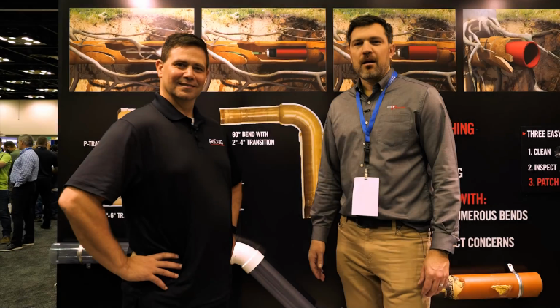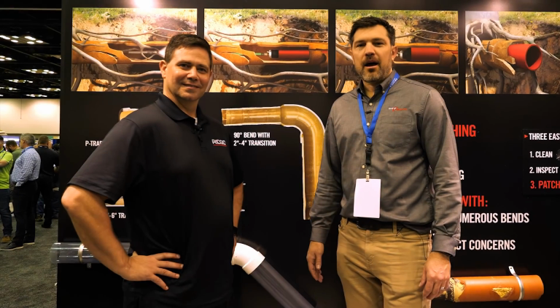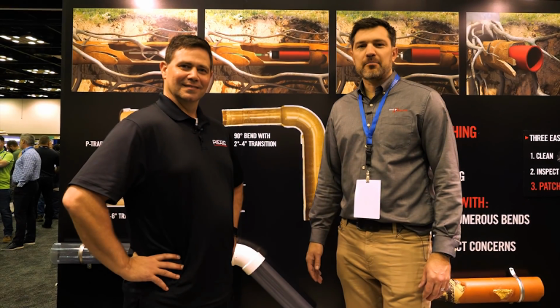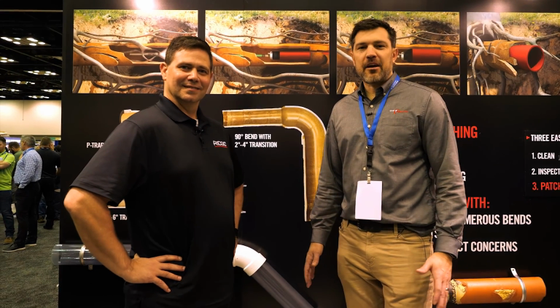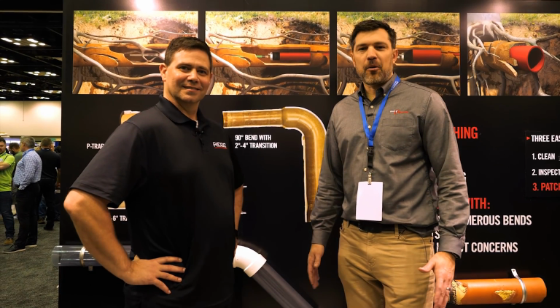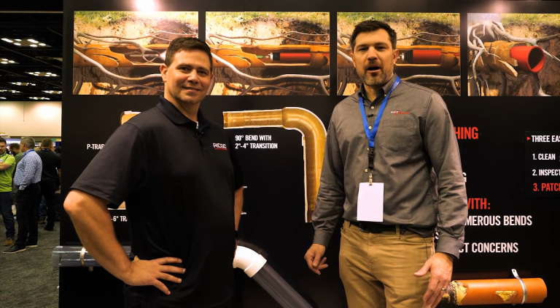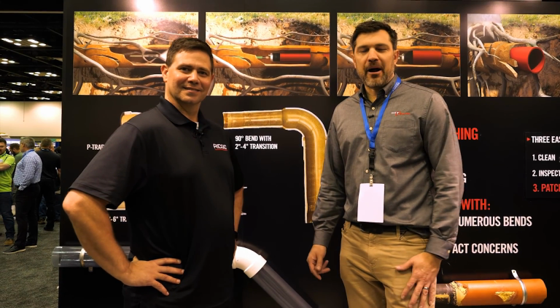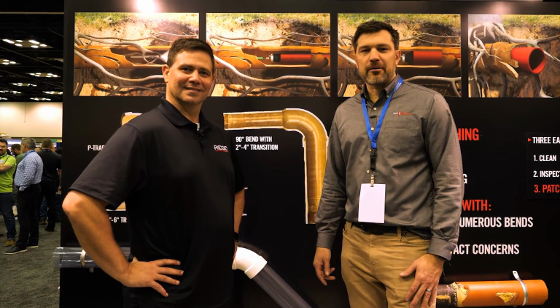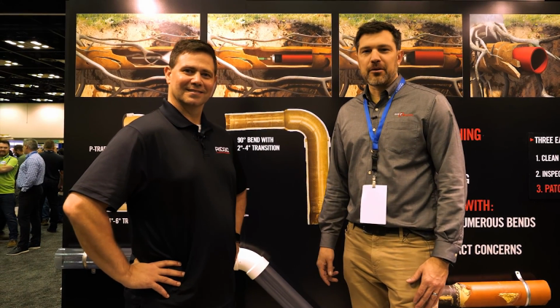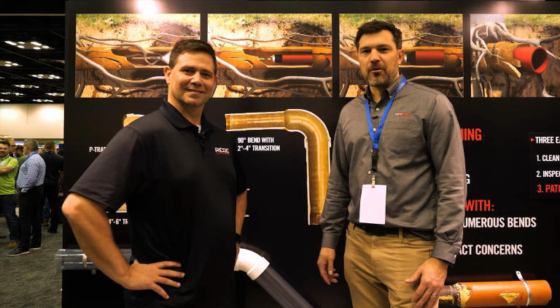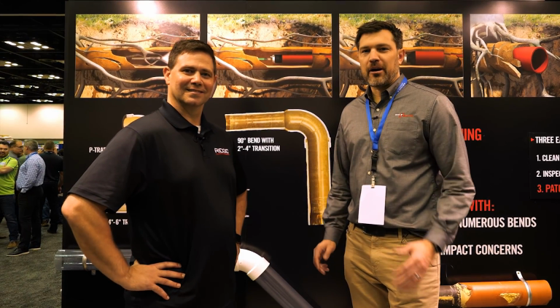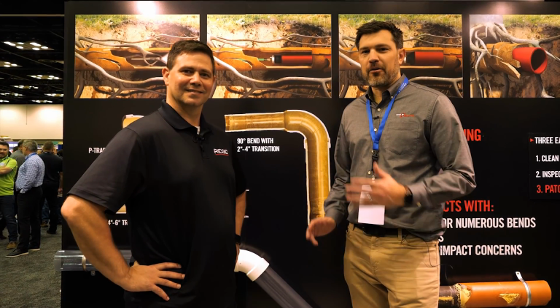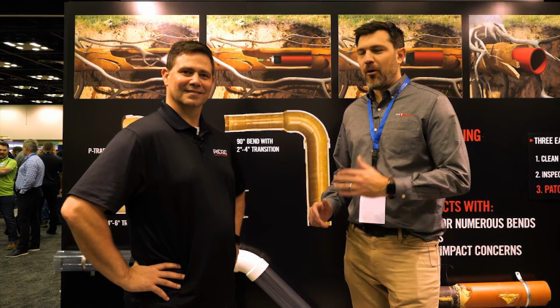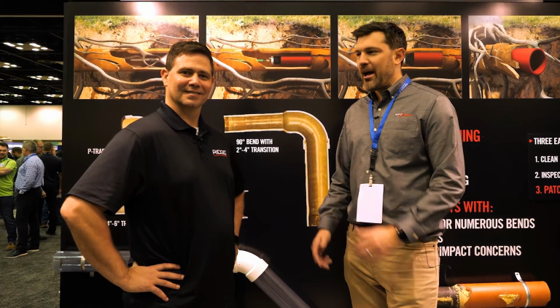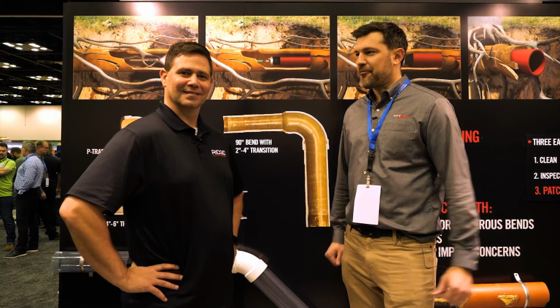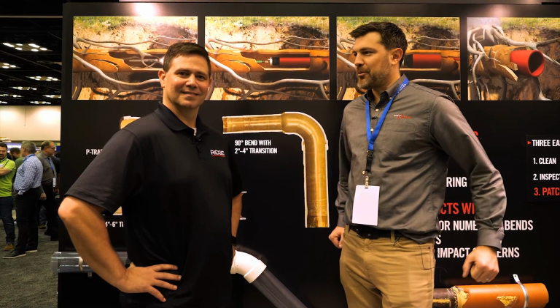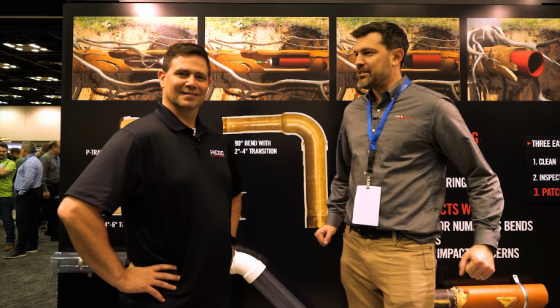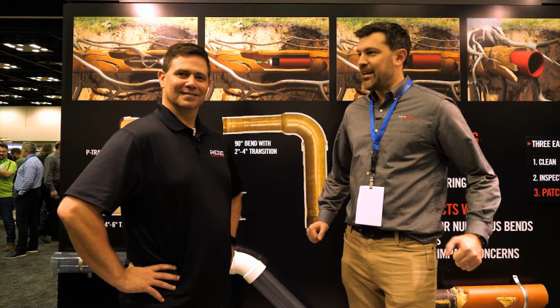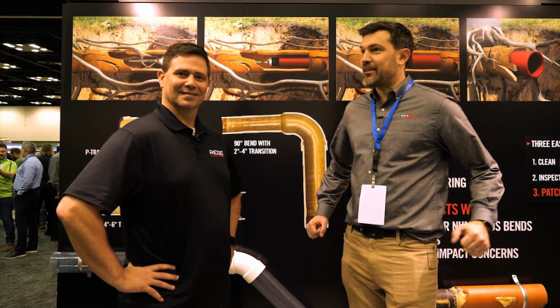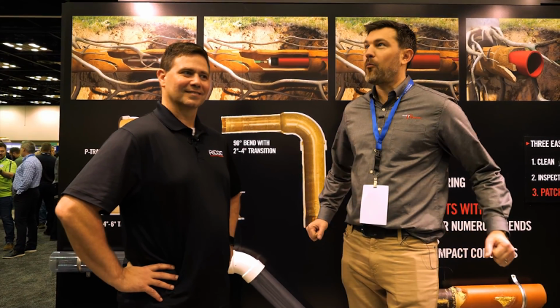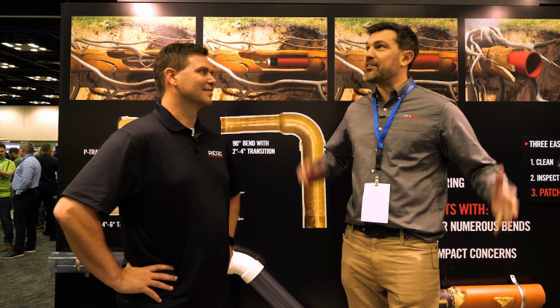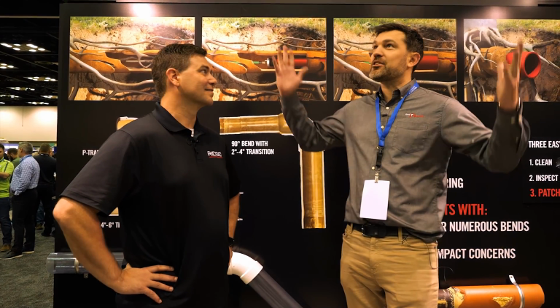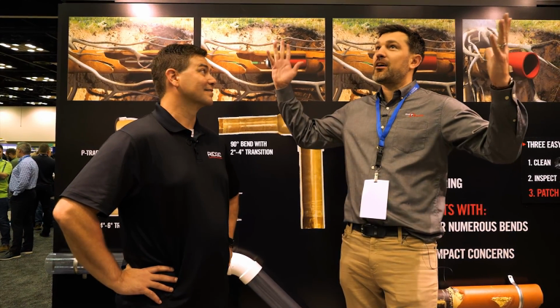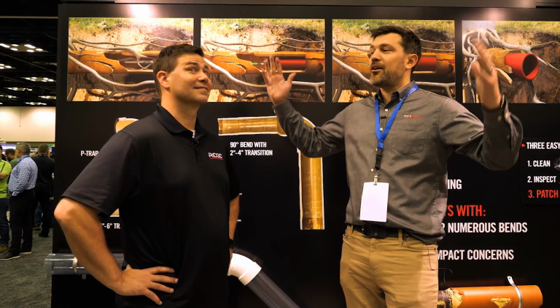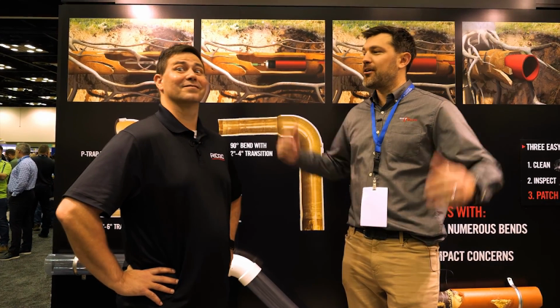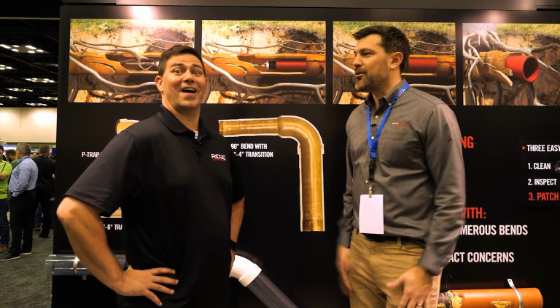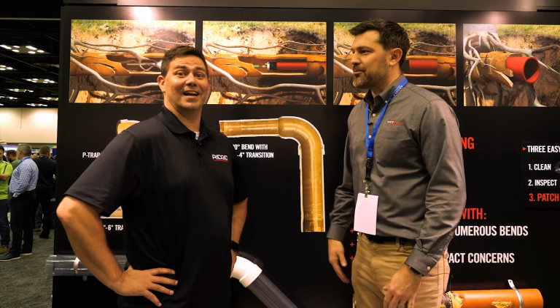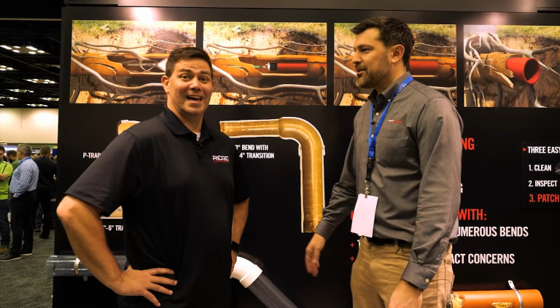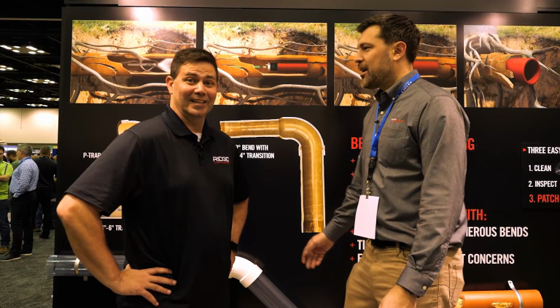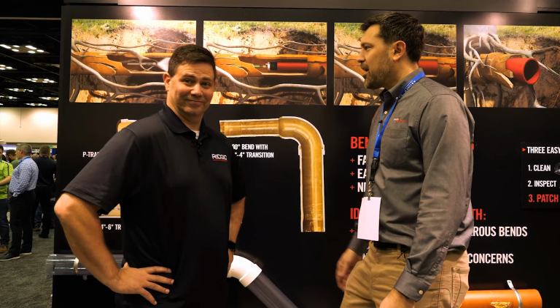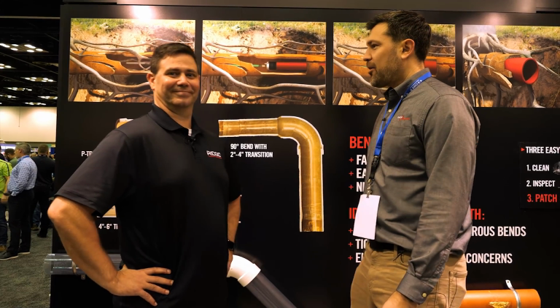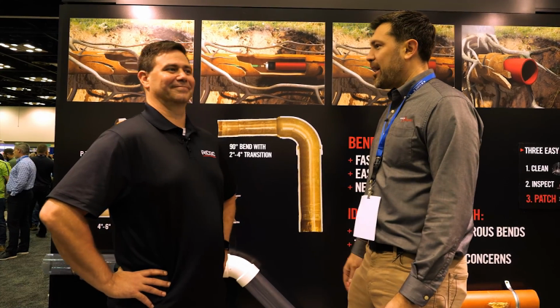Hey, I'm Jay from Ohio Power Tool here with Wyatt from RIDGID at the WET Show.